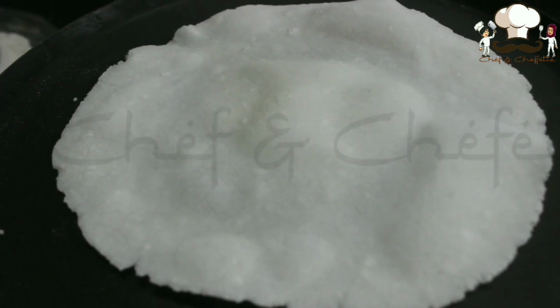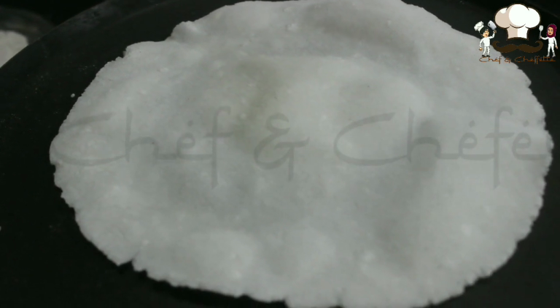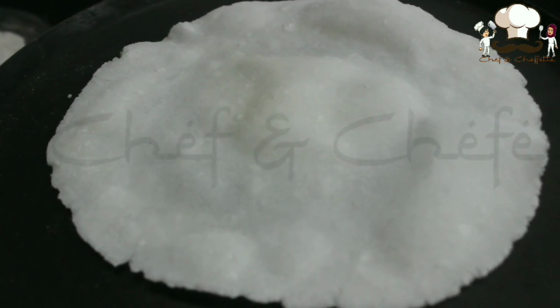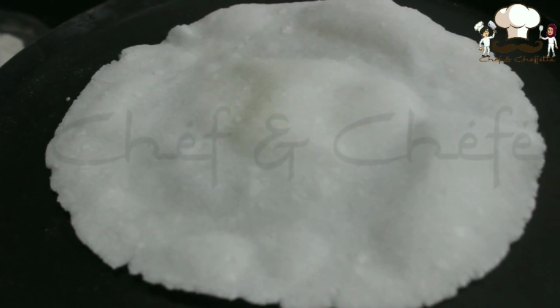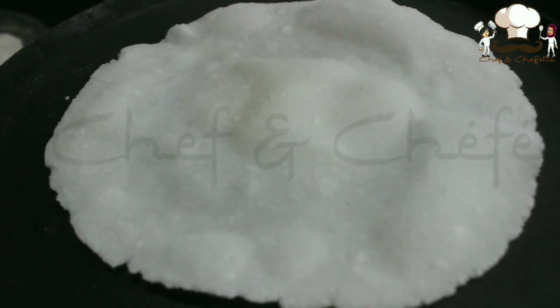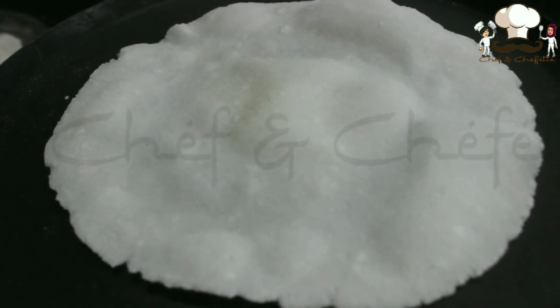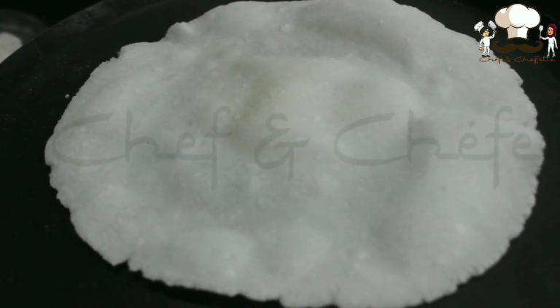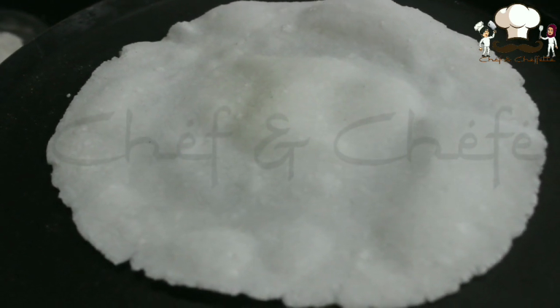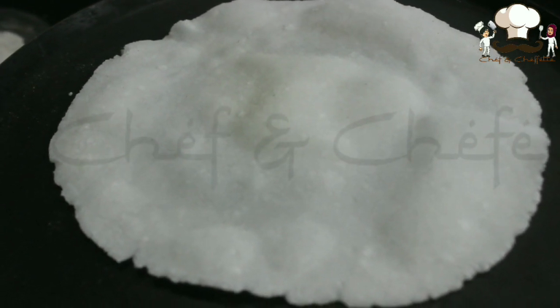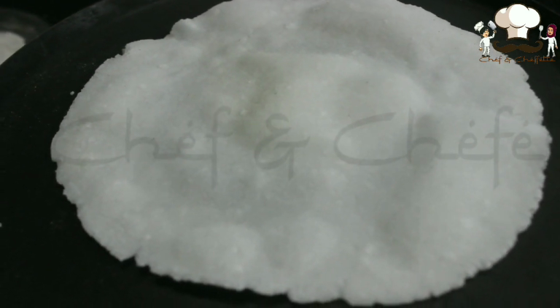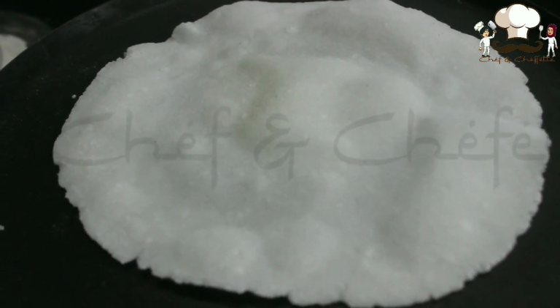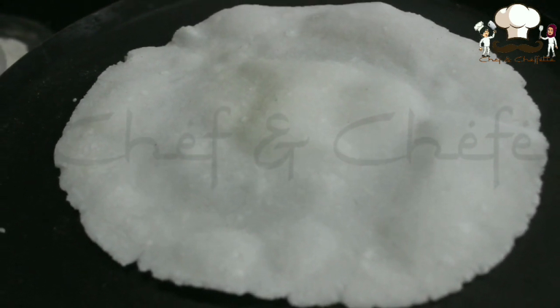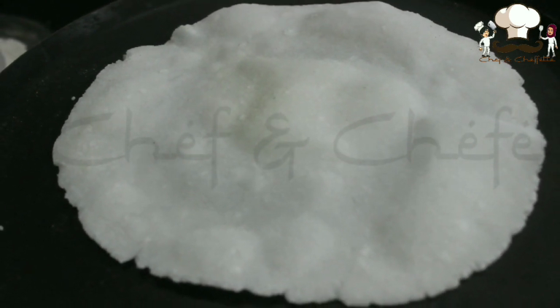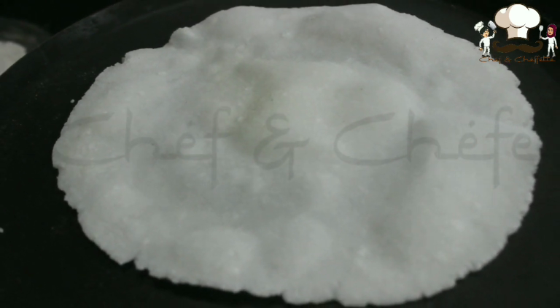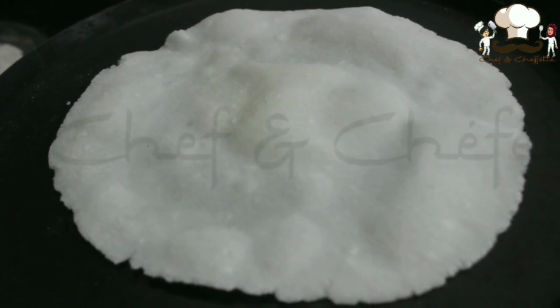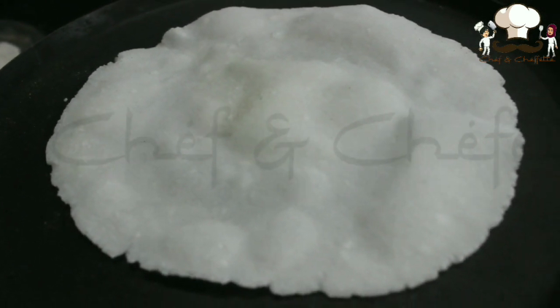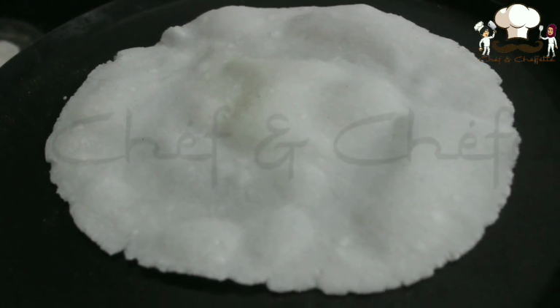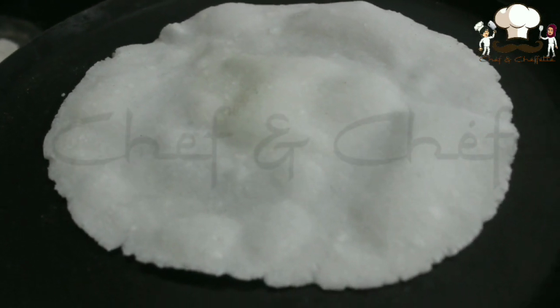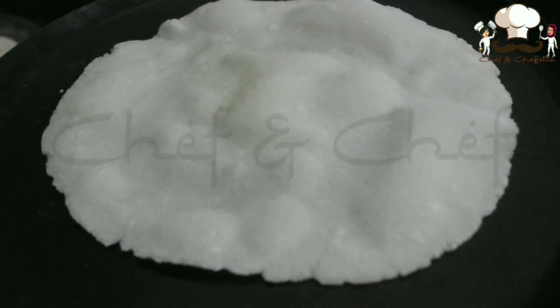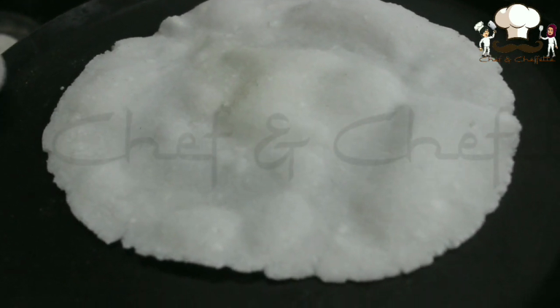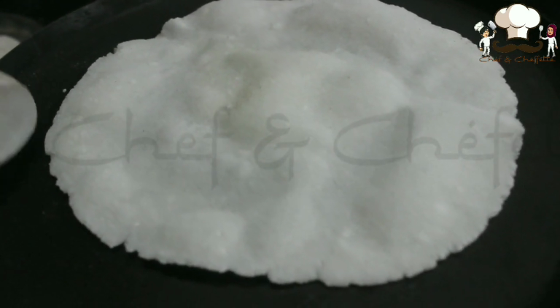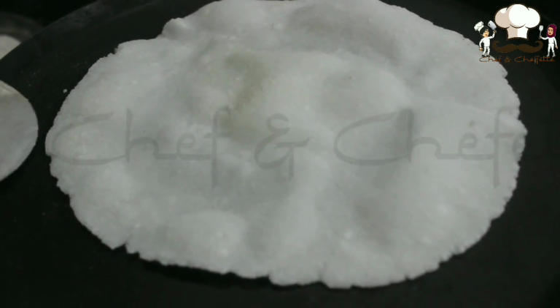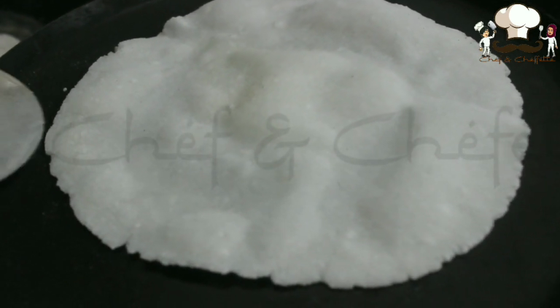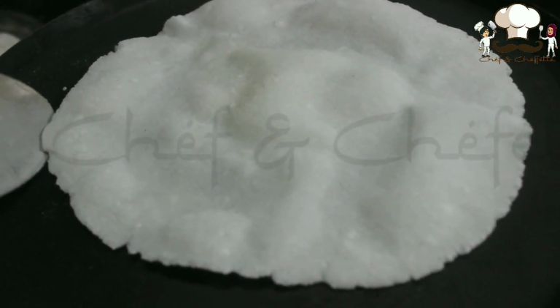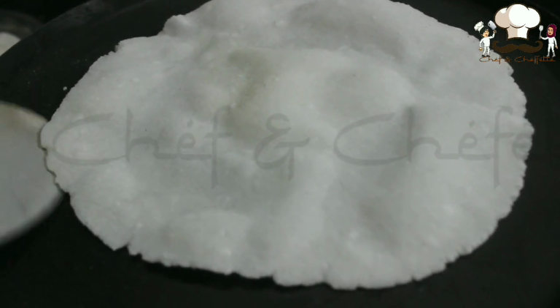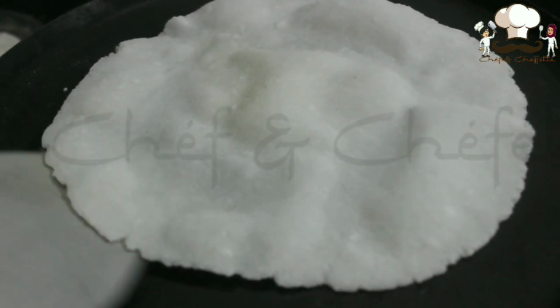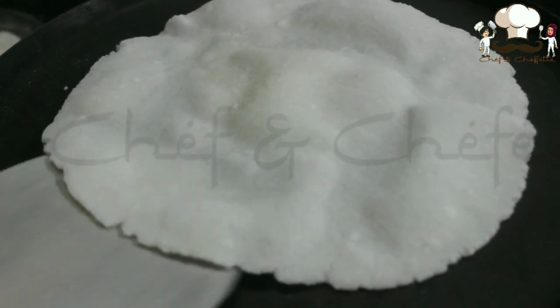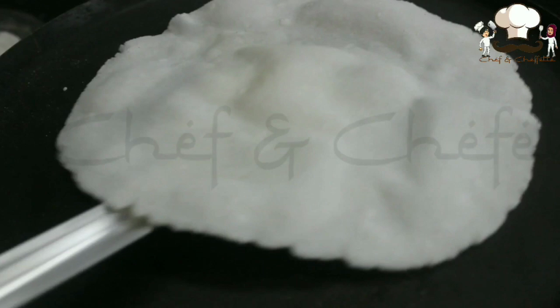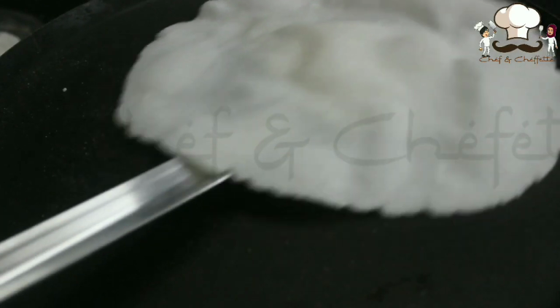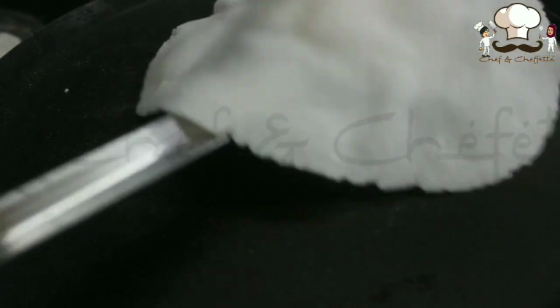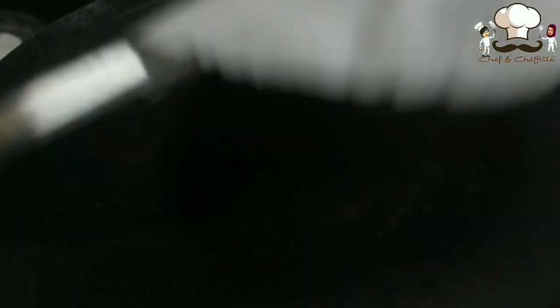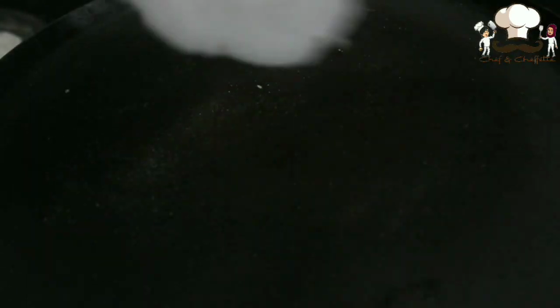Cook one side of the Patthiri and then turn it around and let the other side cook.